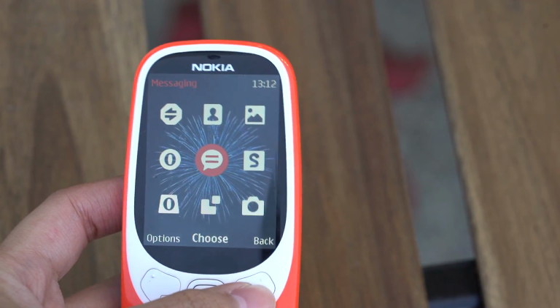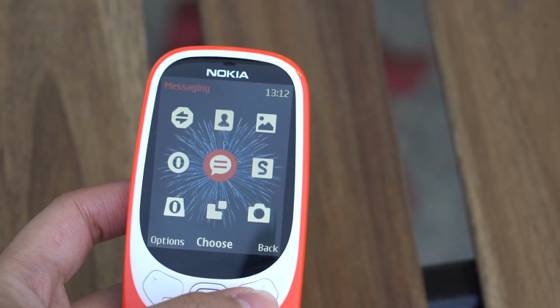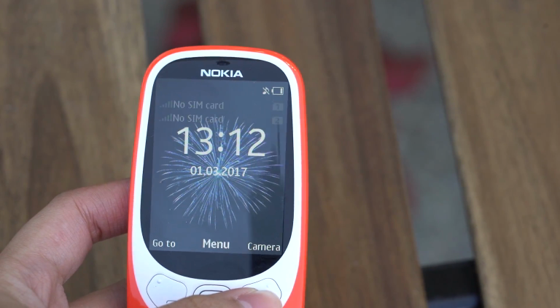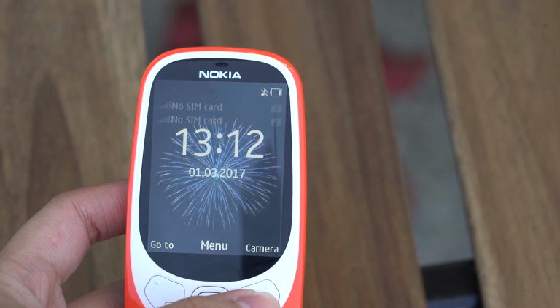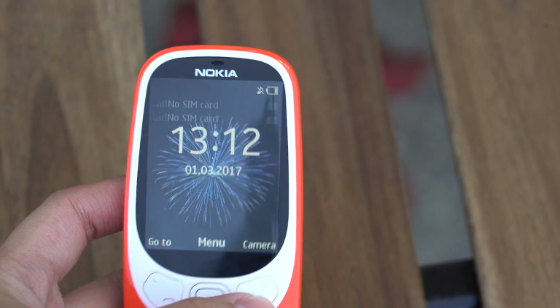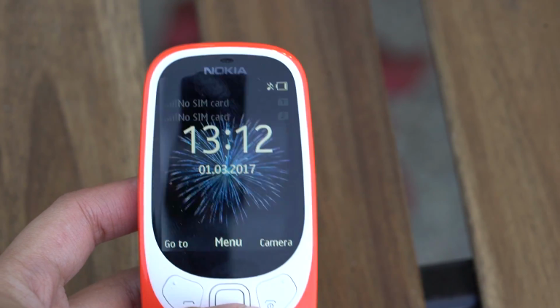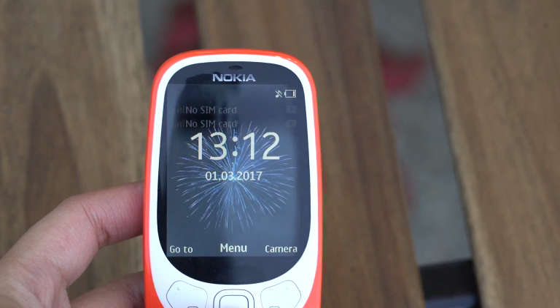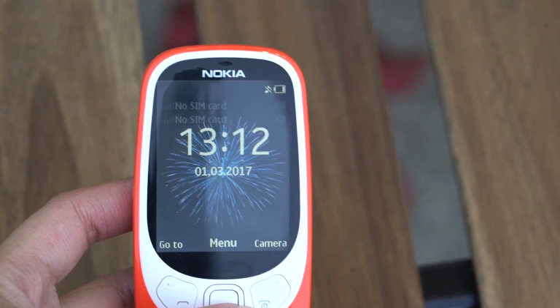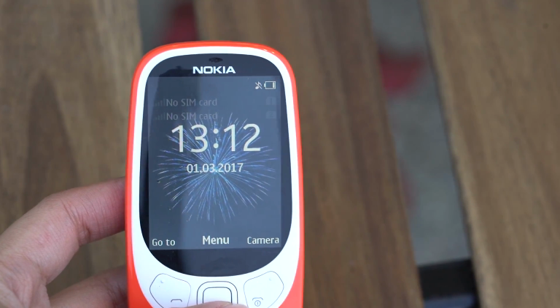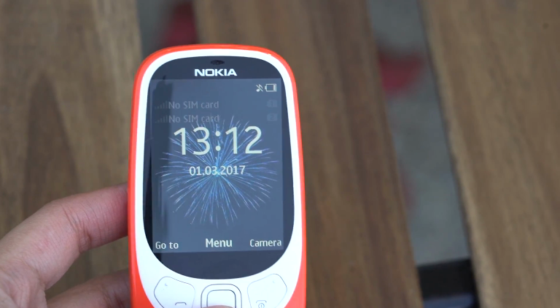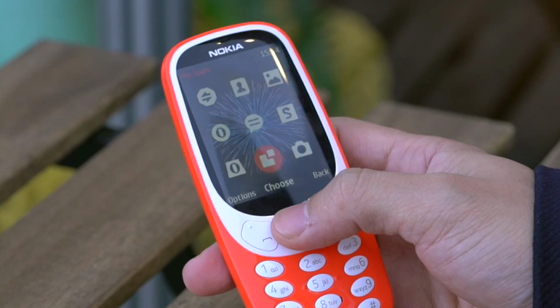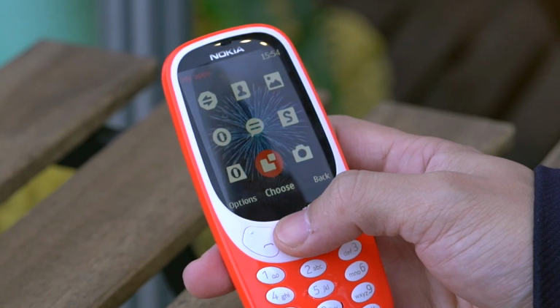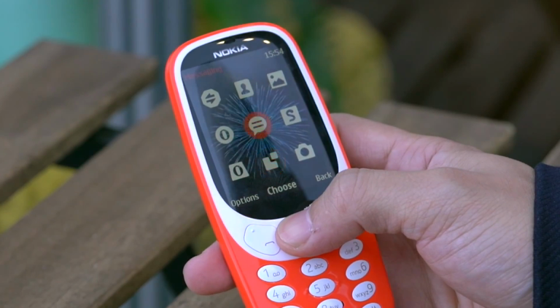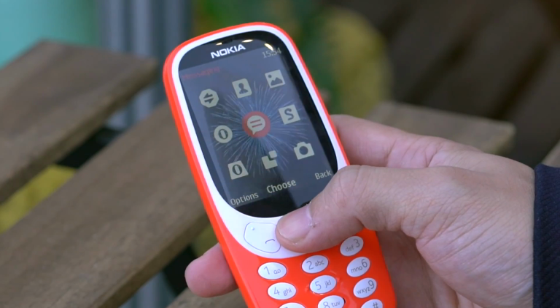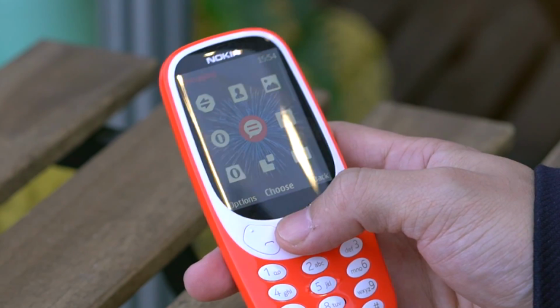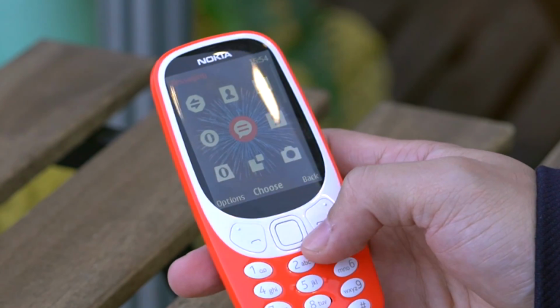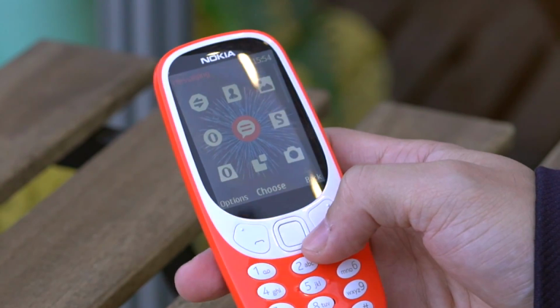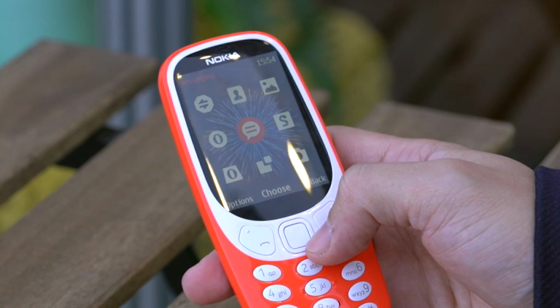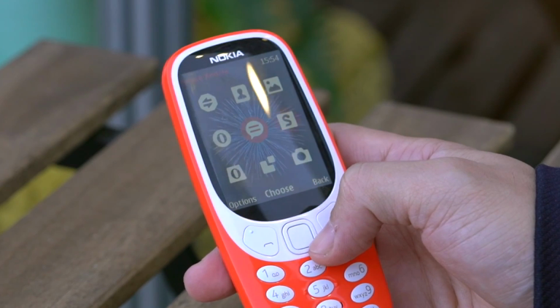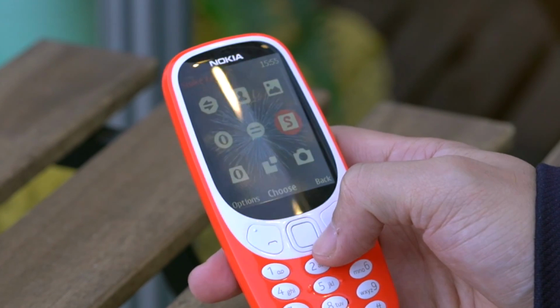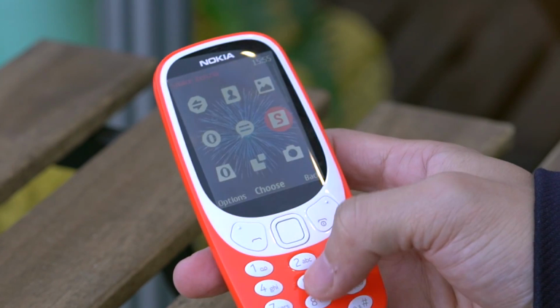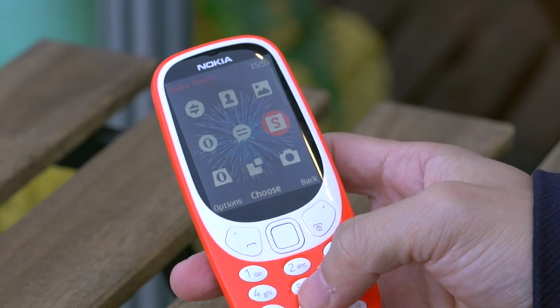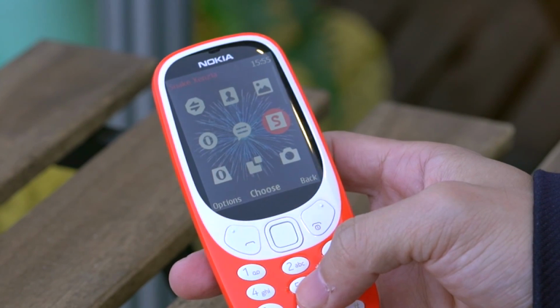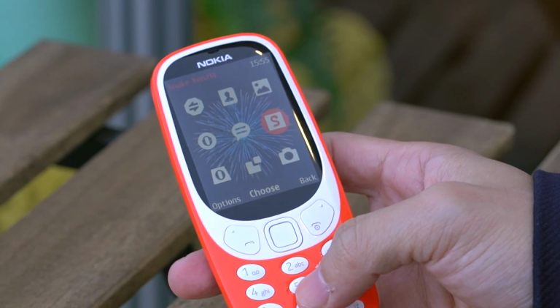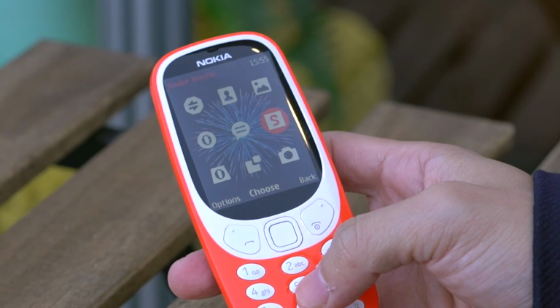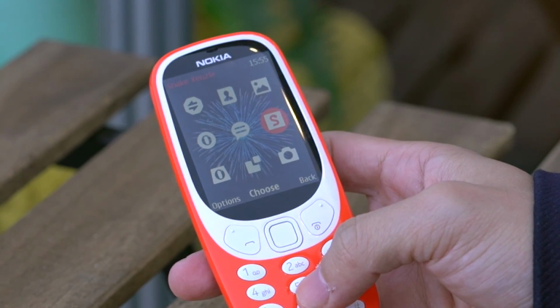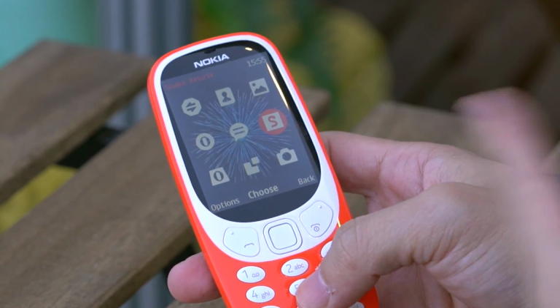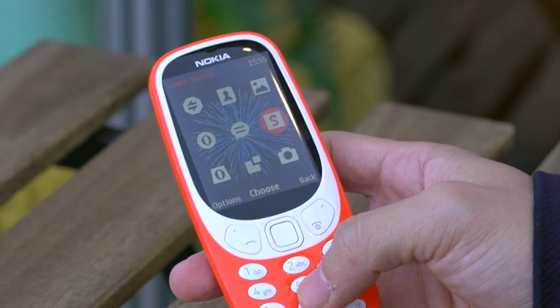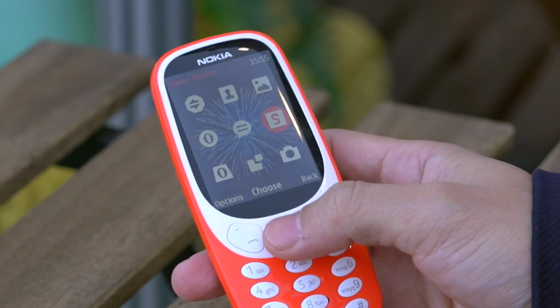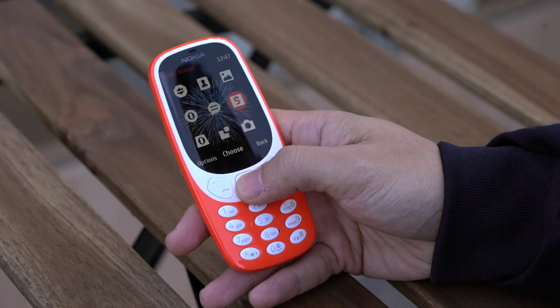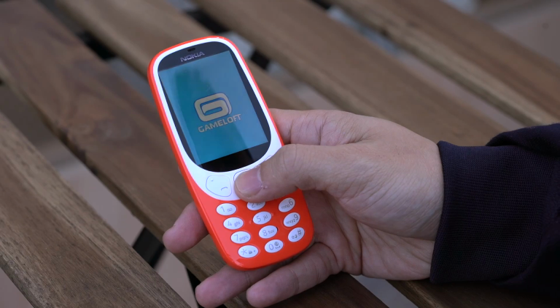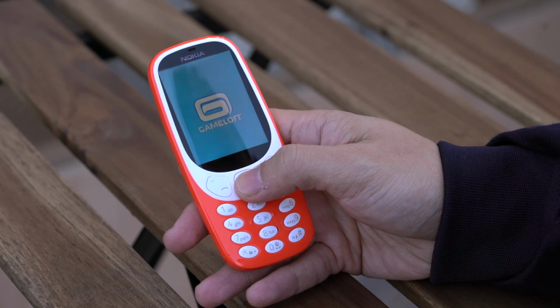If you've used newer Nokia phones then I'm sure the Symbian OS is very familiar, and I'm sure the app that everybody wants to see is this one — Snake.